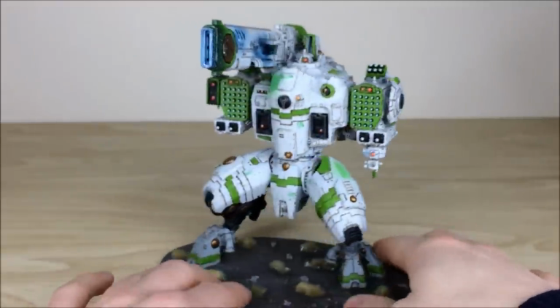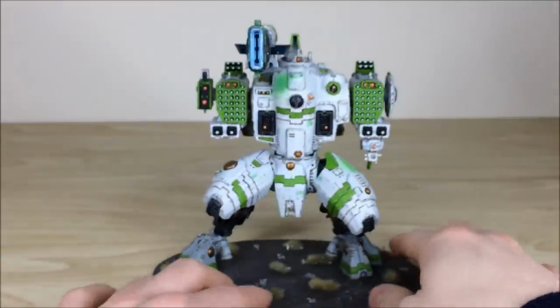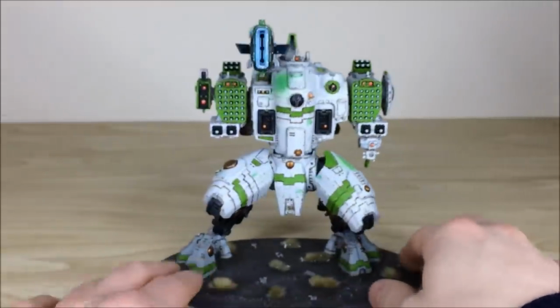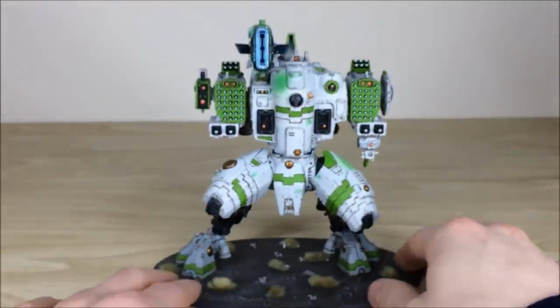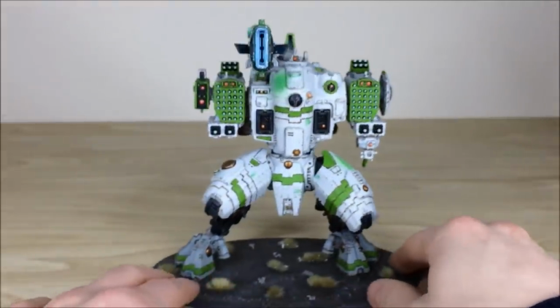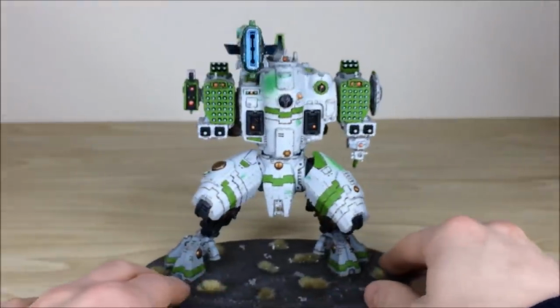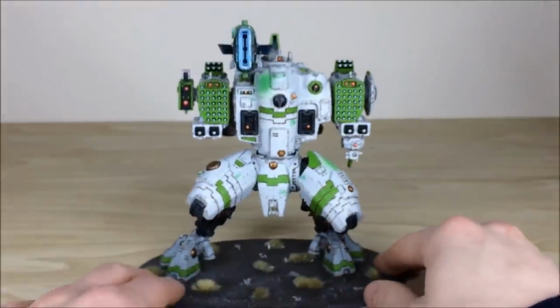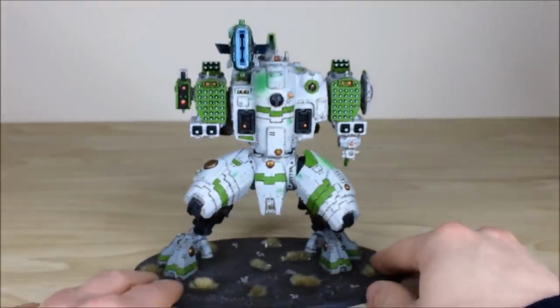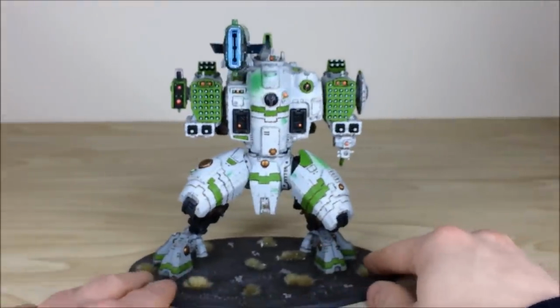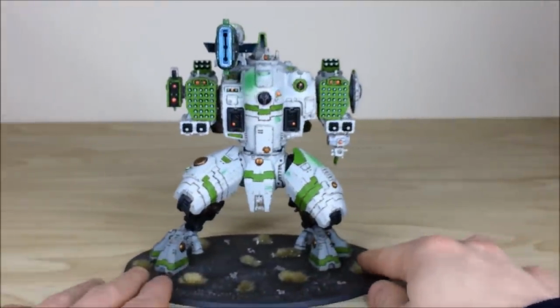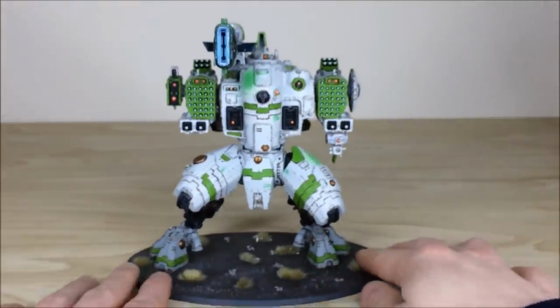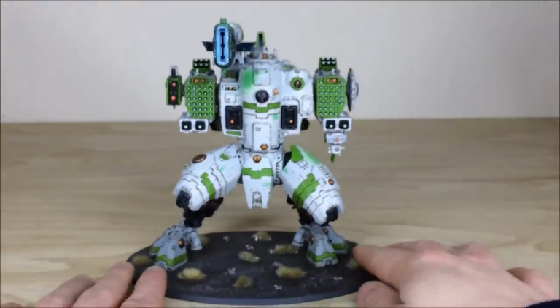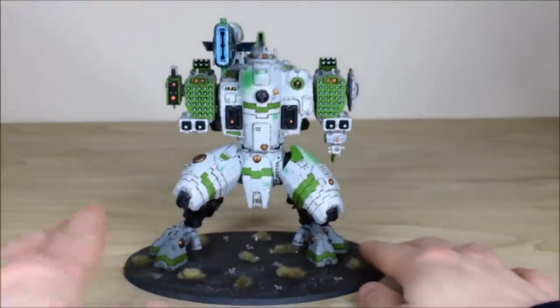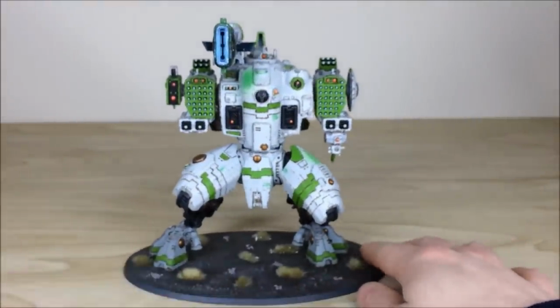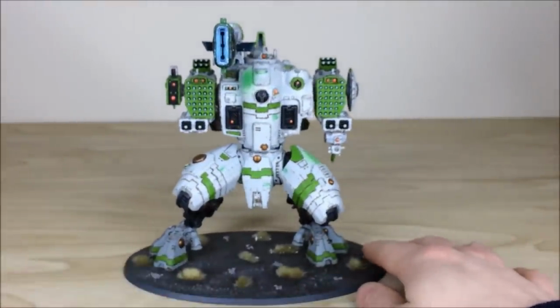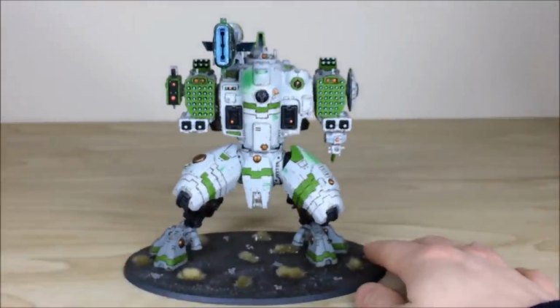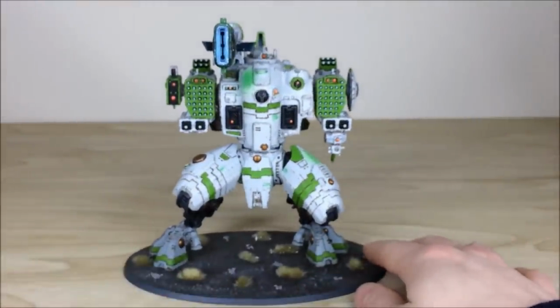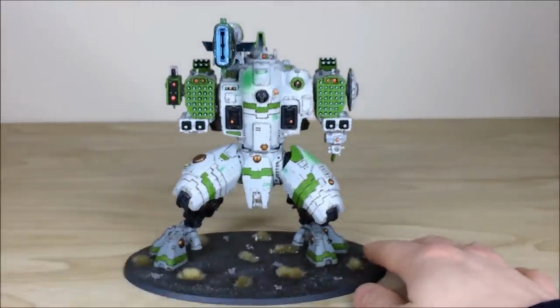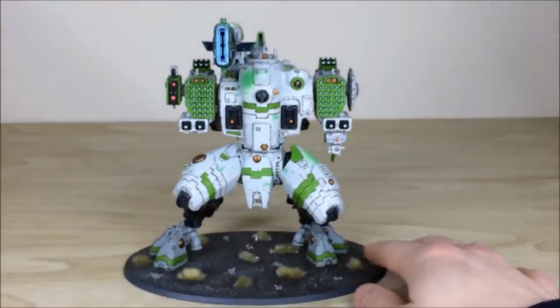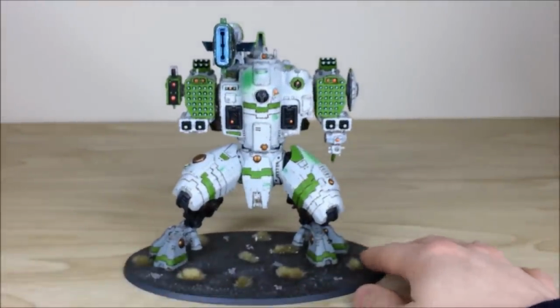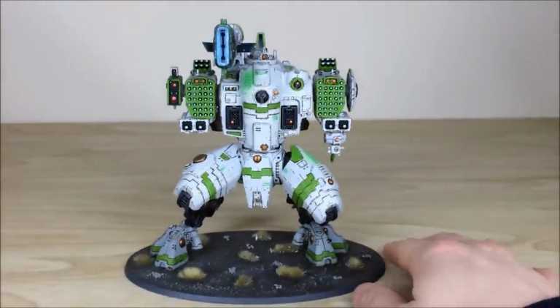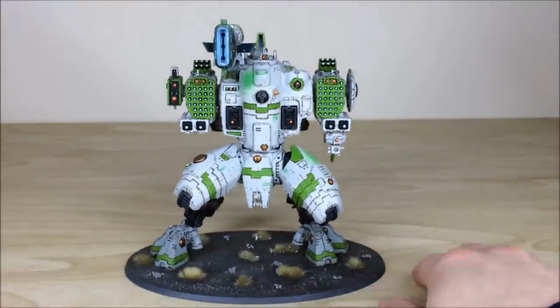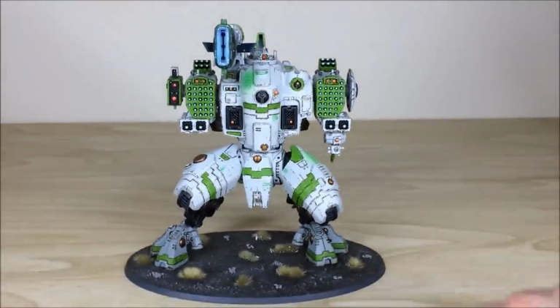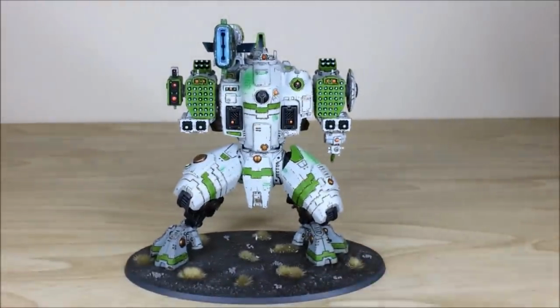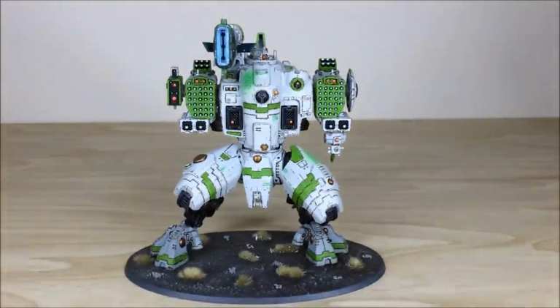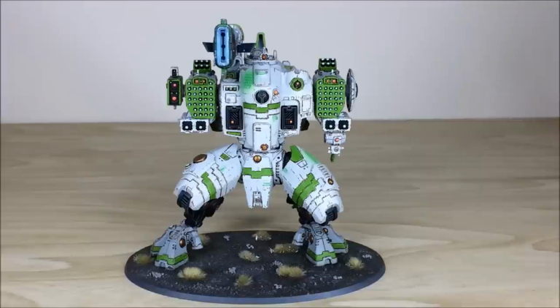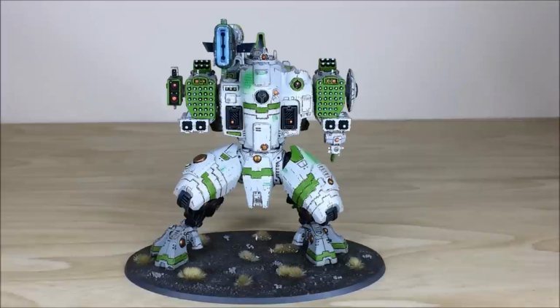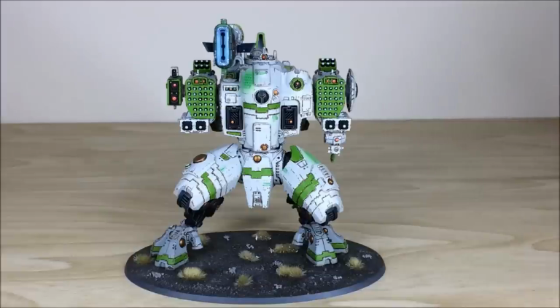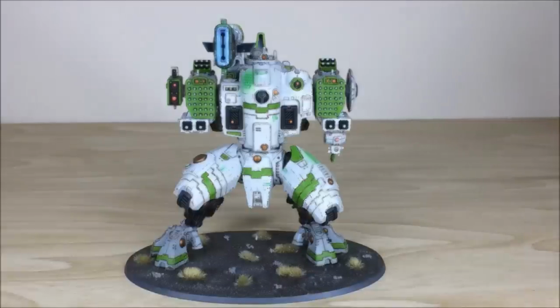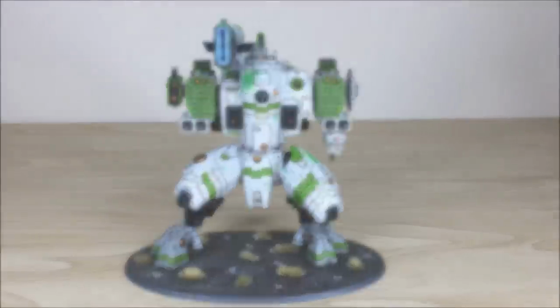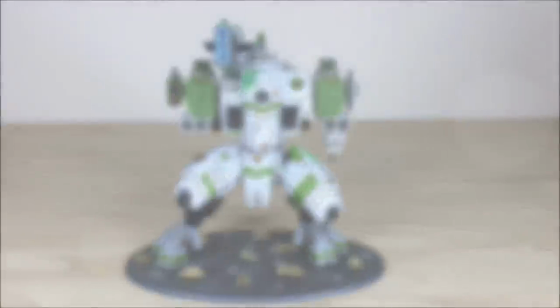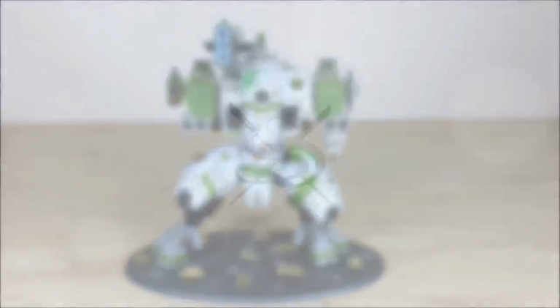Up next we've got the Waivara, so stick around — he's coming up next and I hope you like what you see so far.